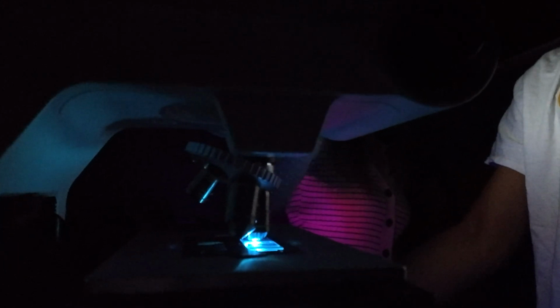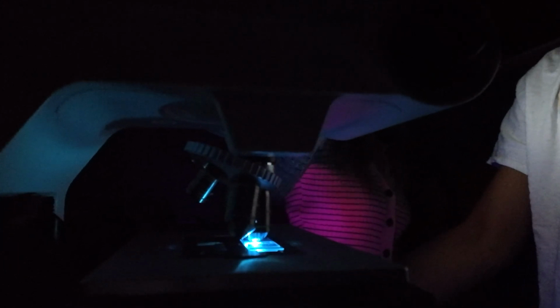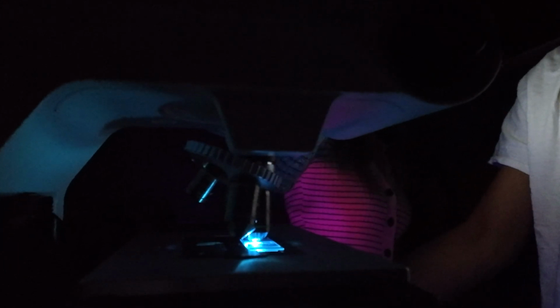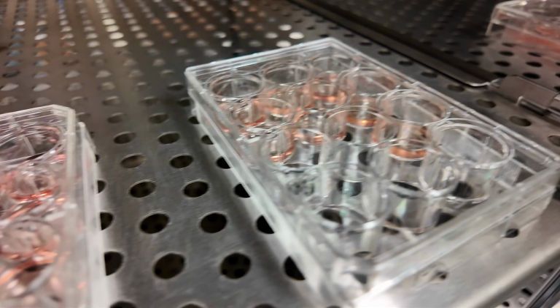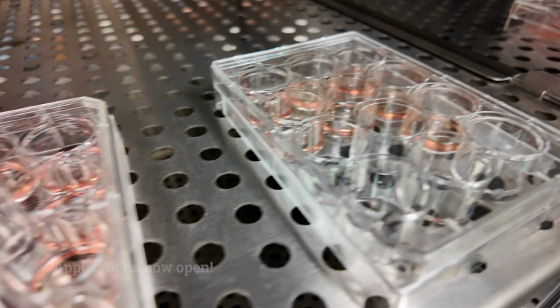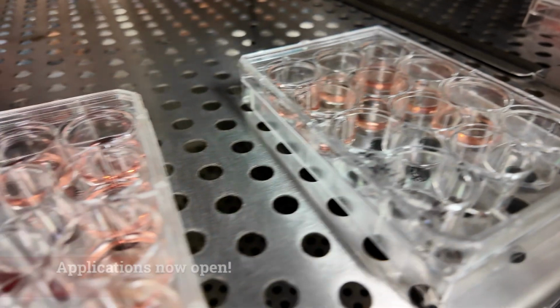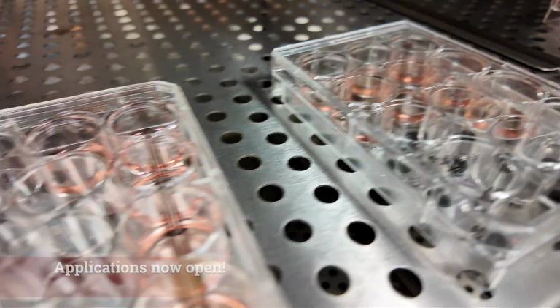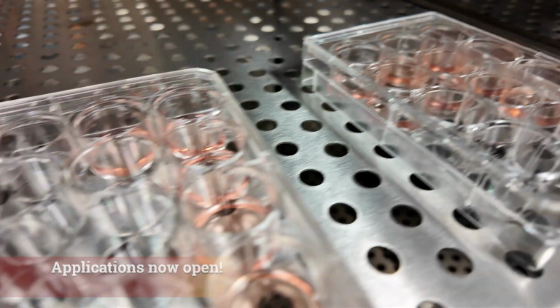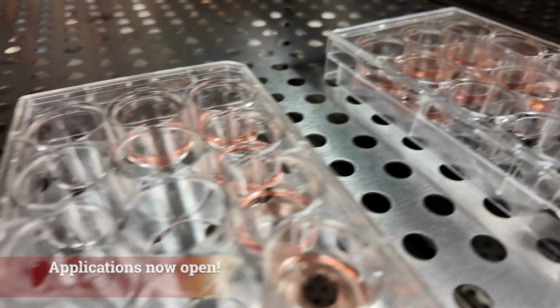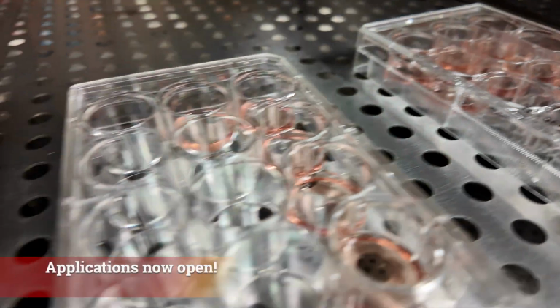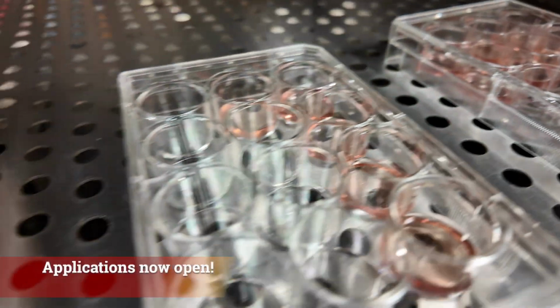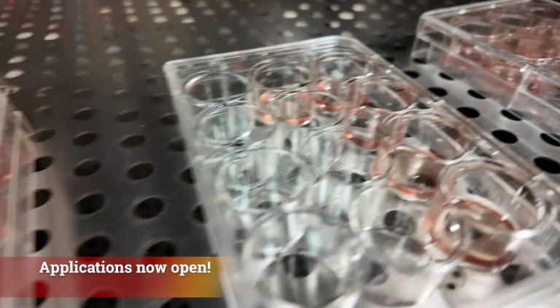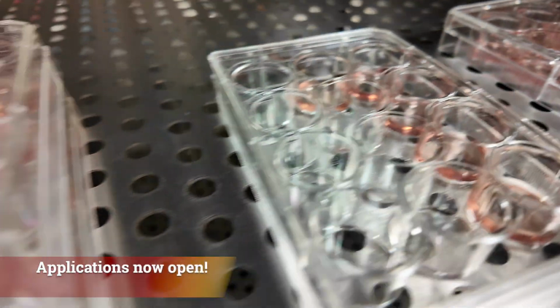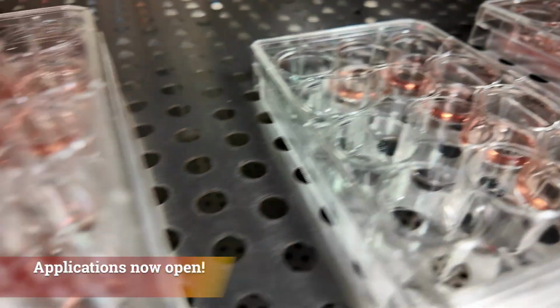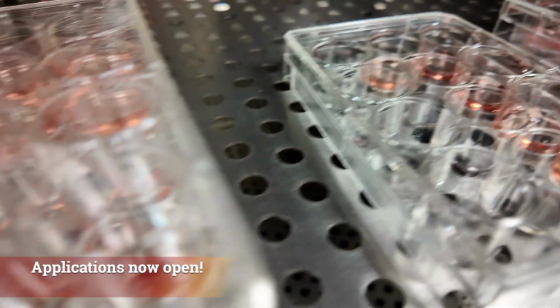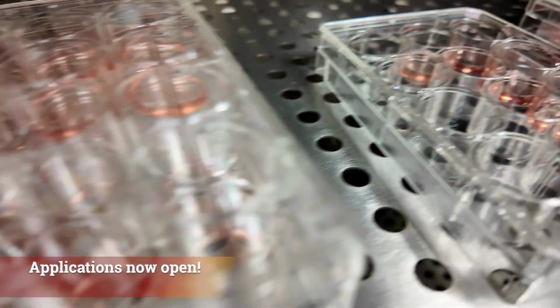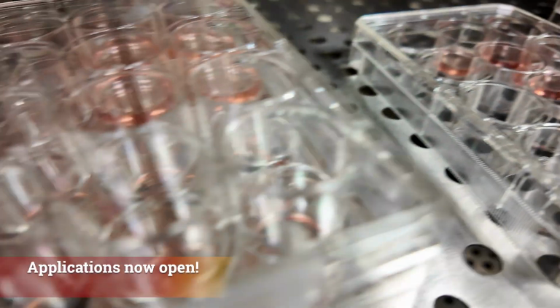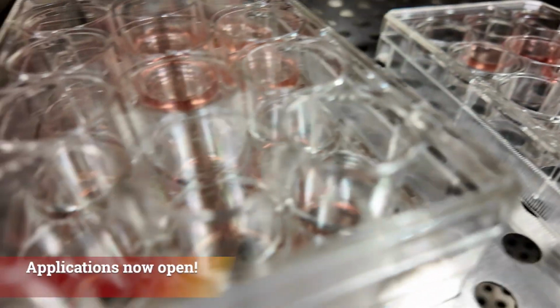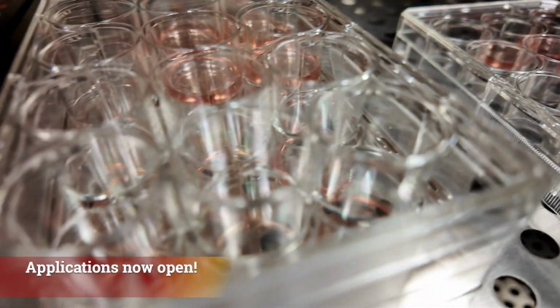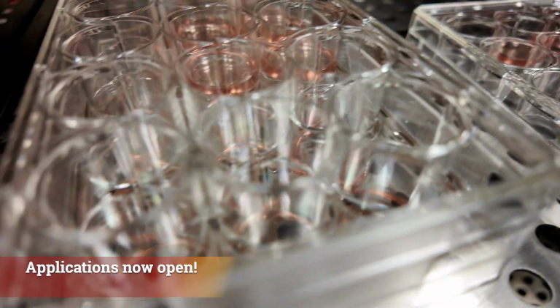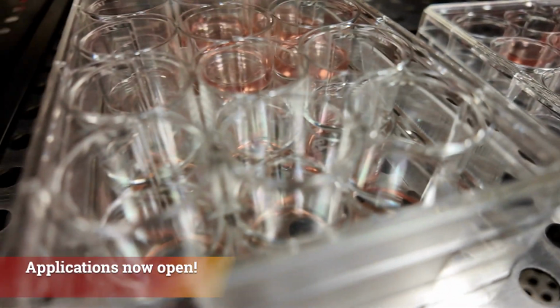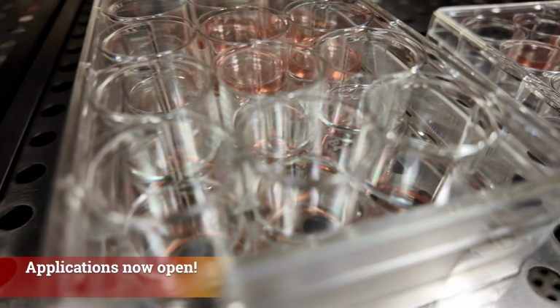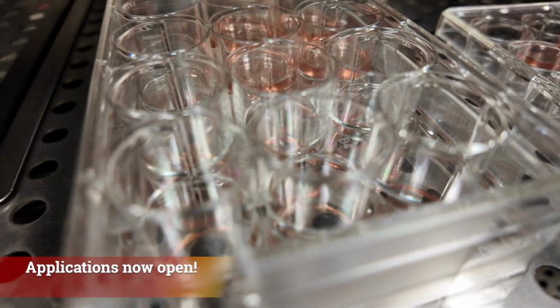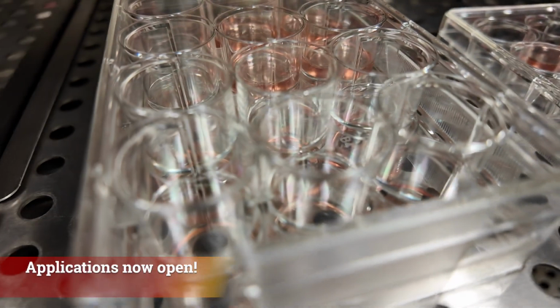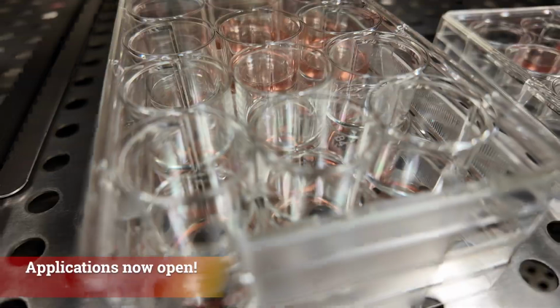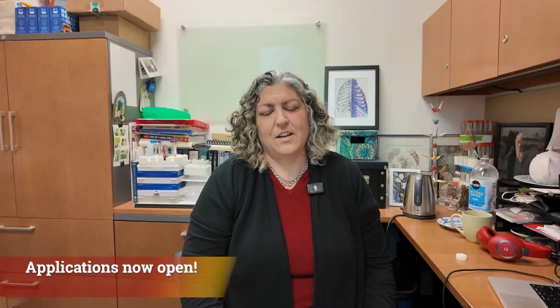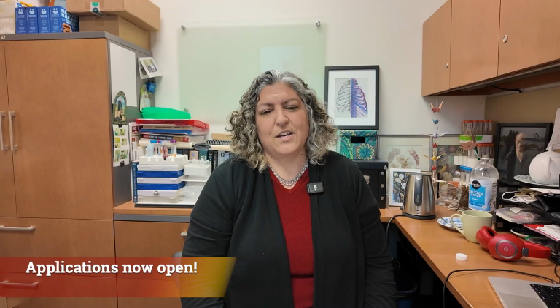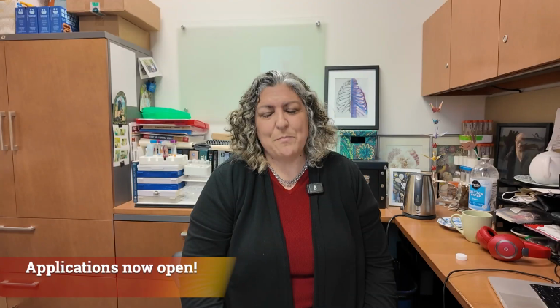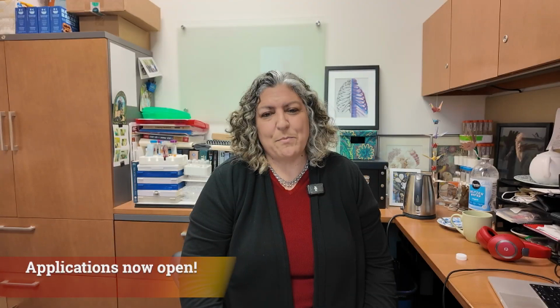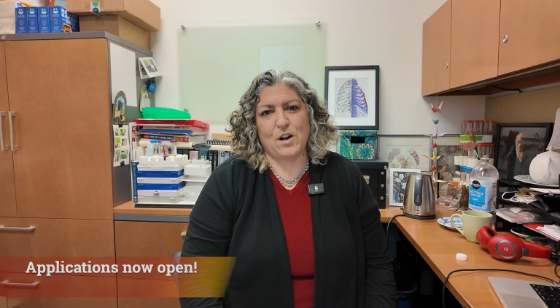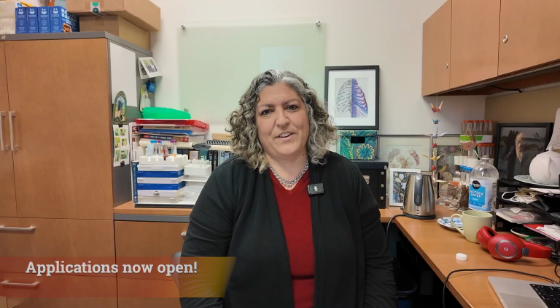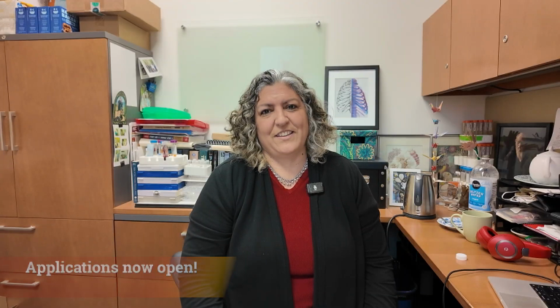Stem cell biology and regenerative medicine are shaping the future of health care. Come be a part of it.